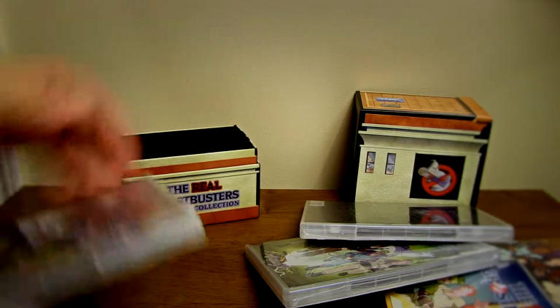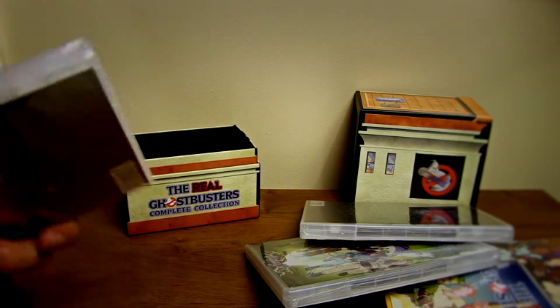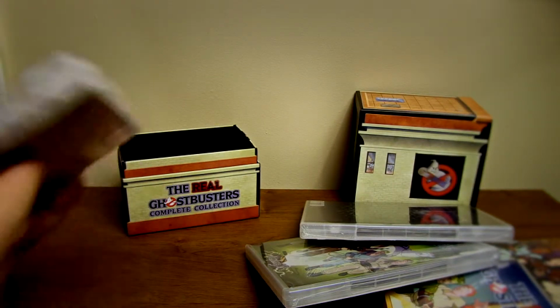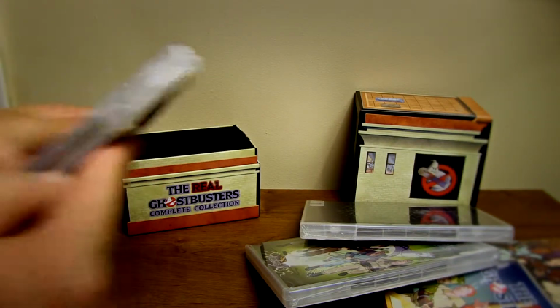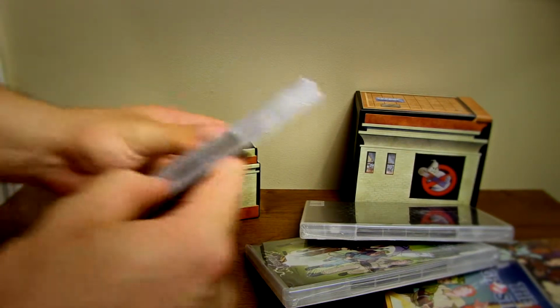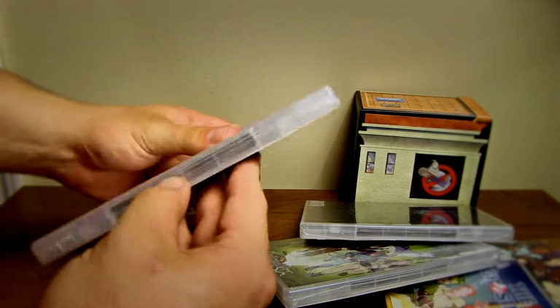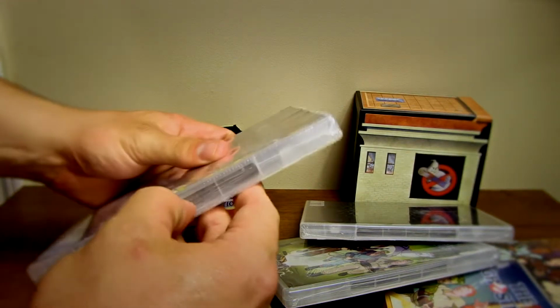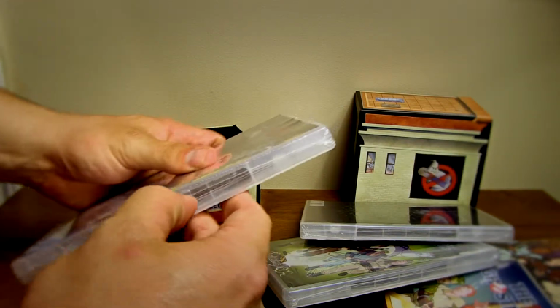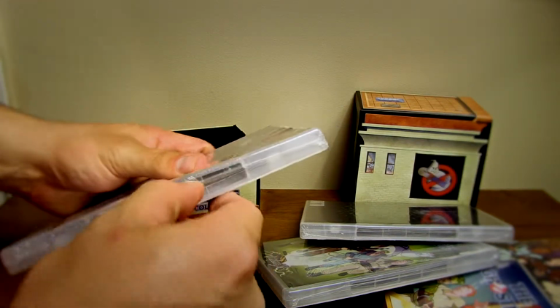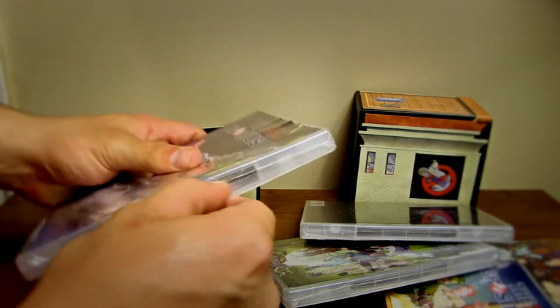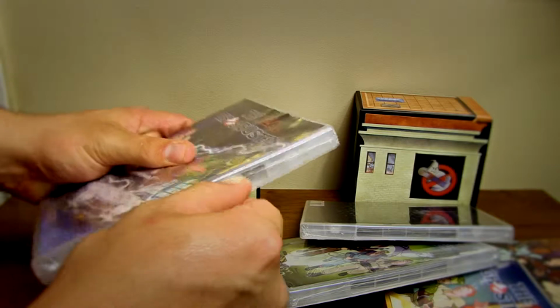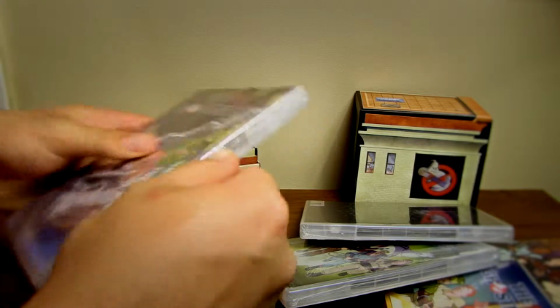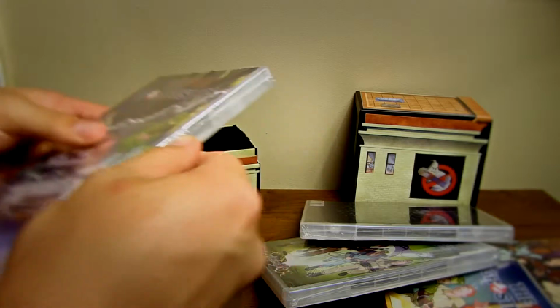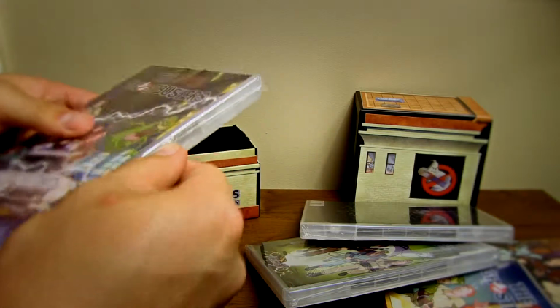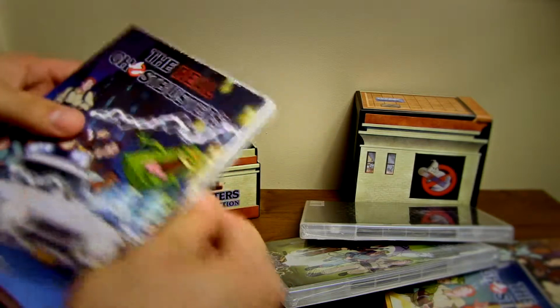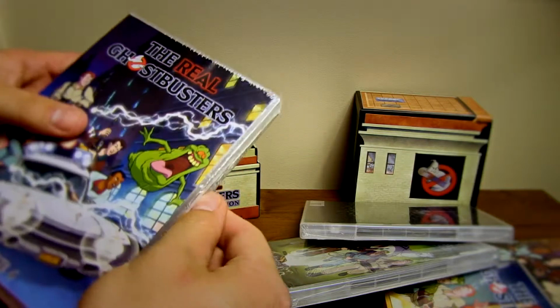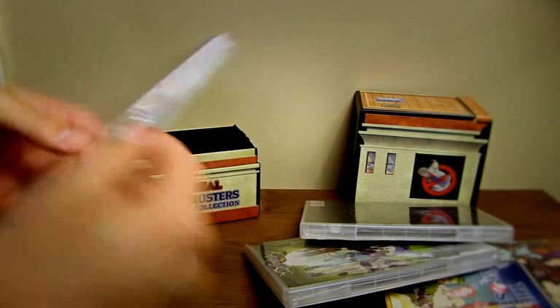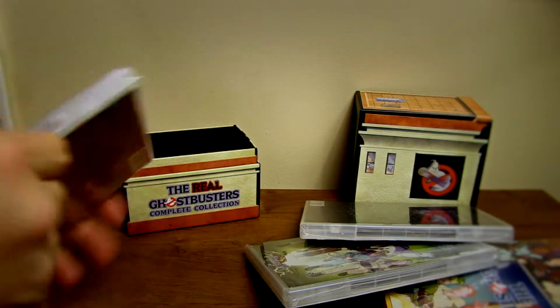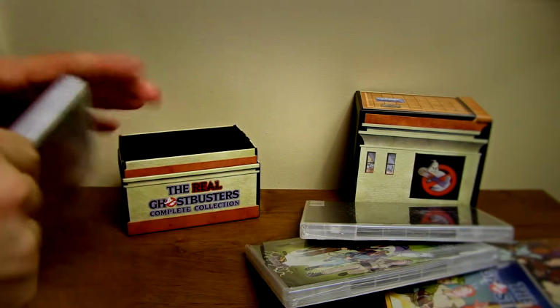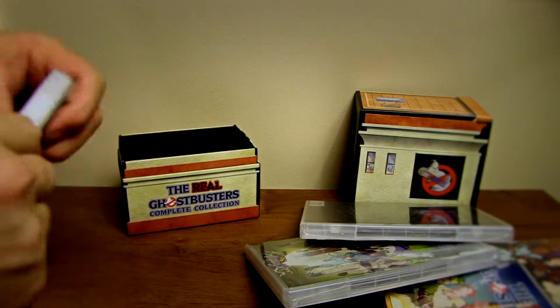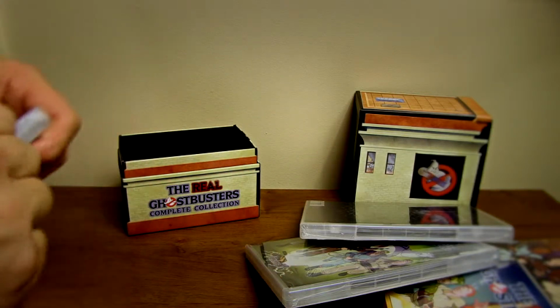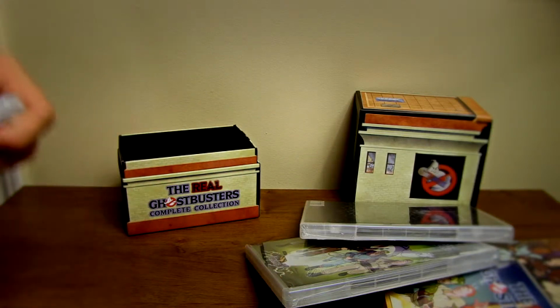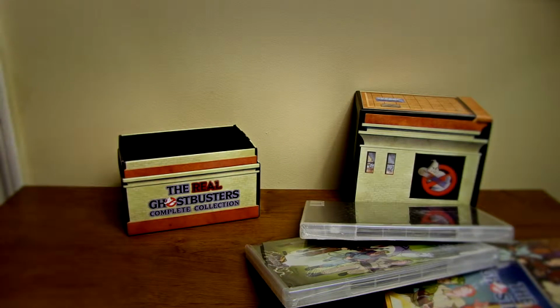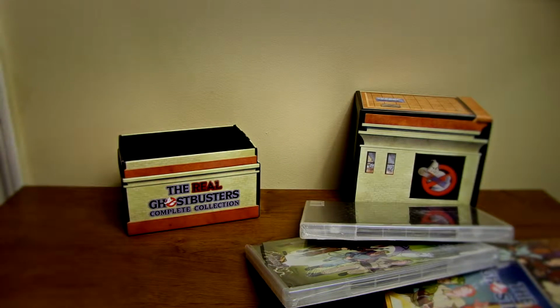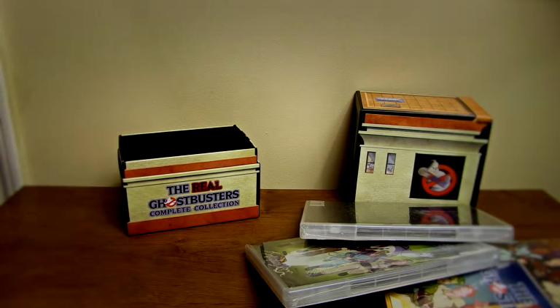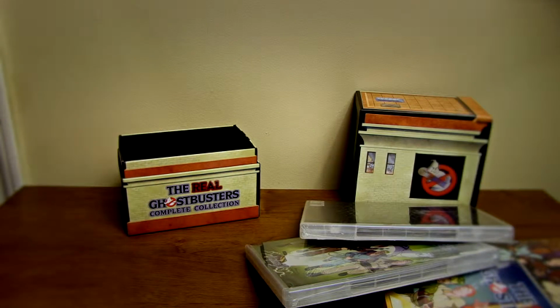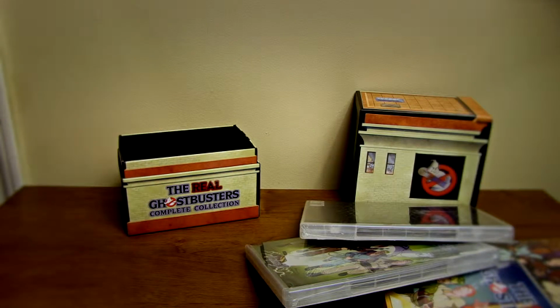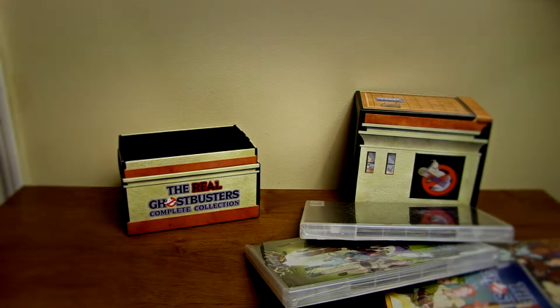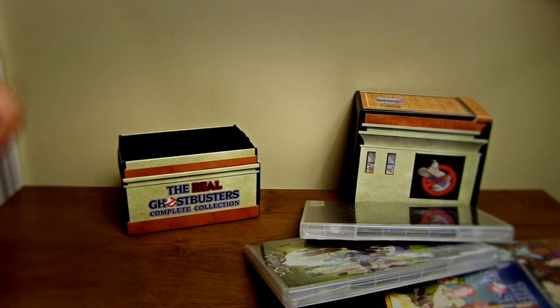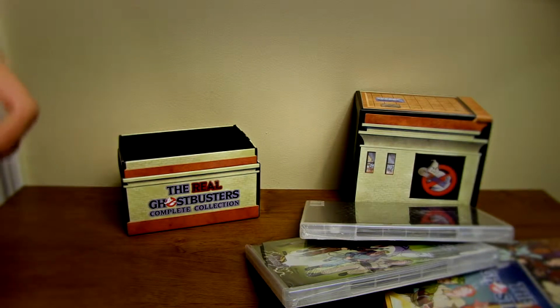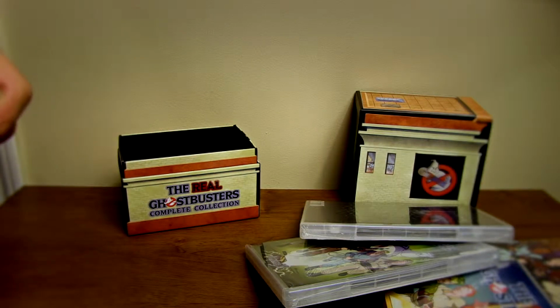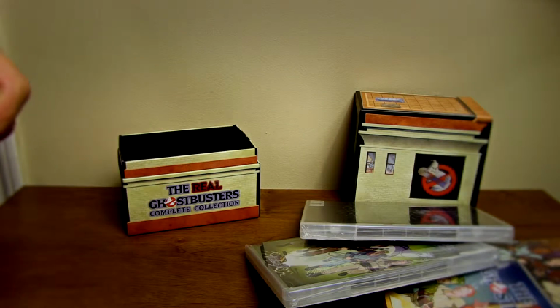Let's actually see what's inside one of these DVDs. We're going to open up Volume 4 just for shits and giggles here.